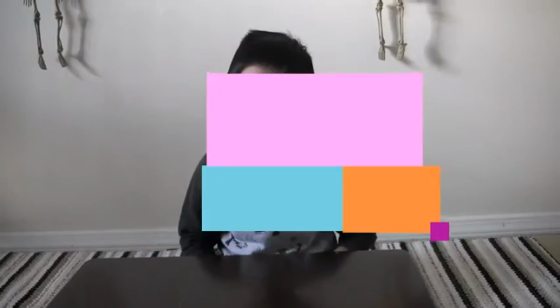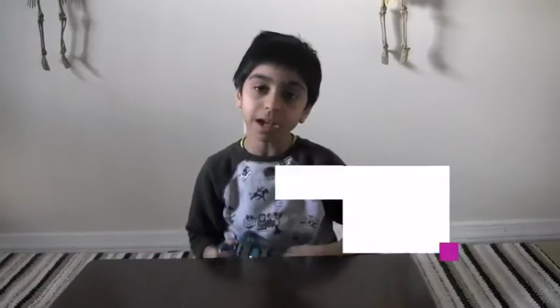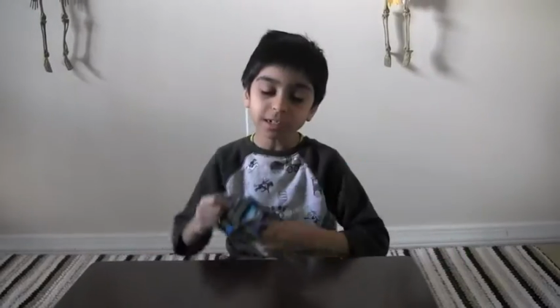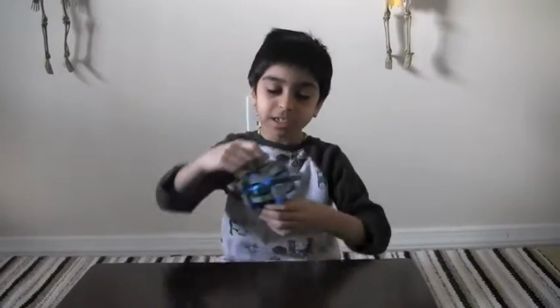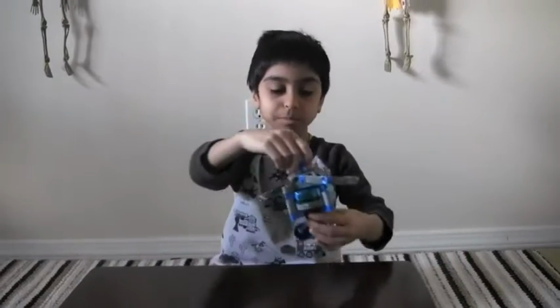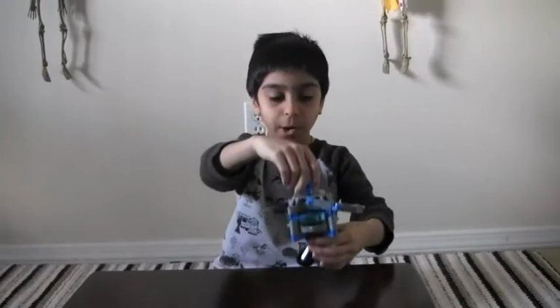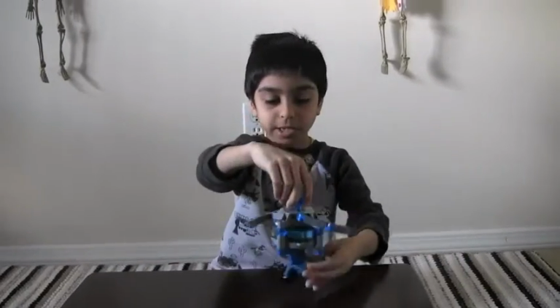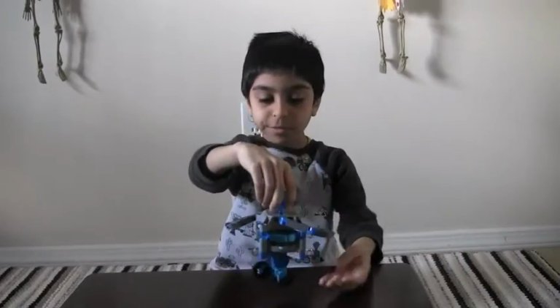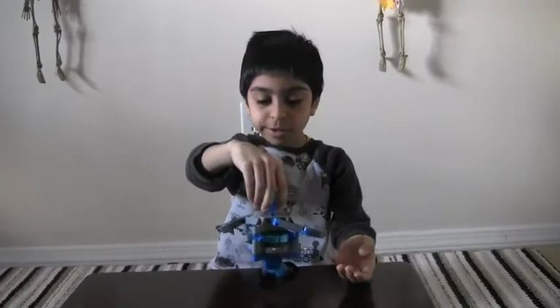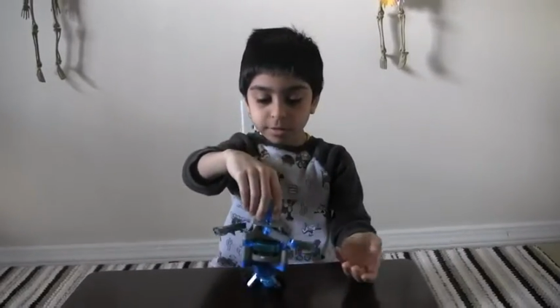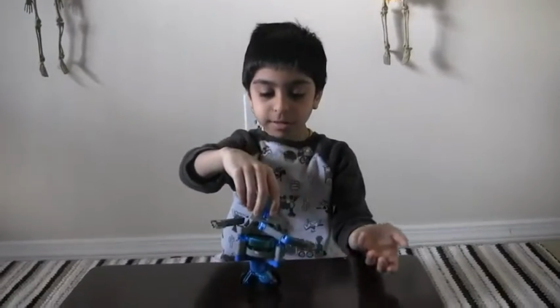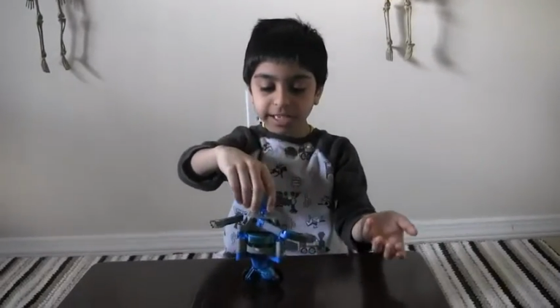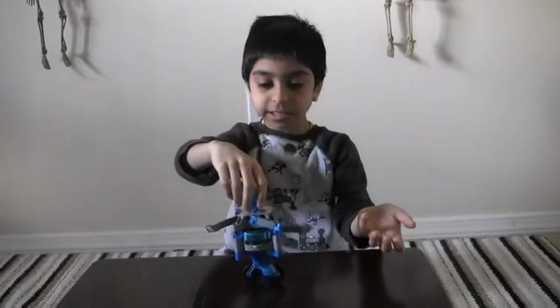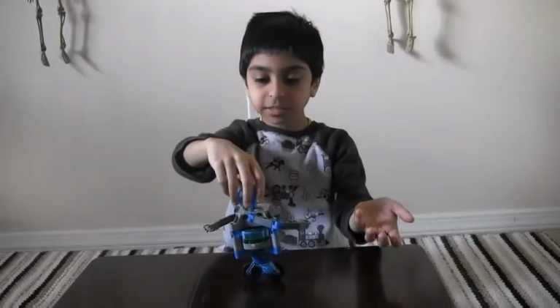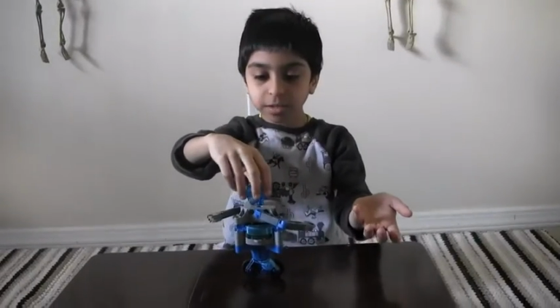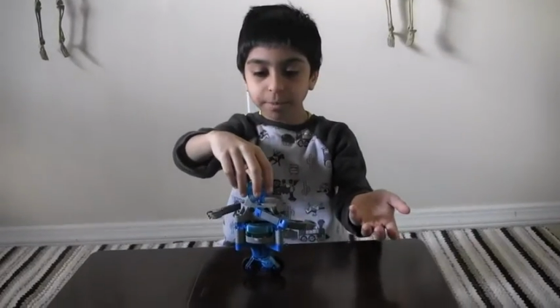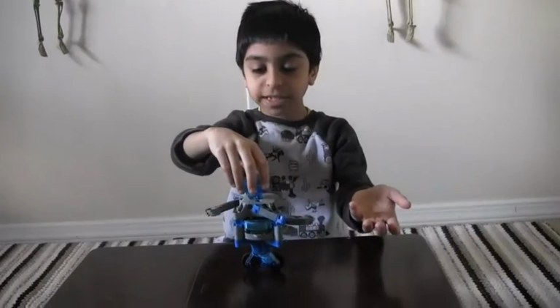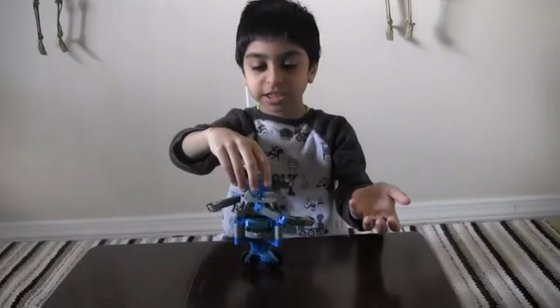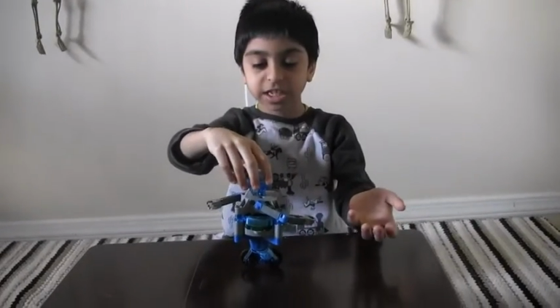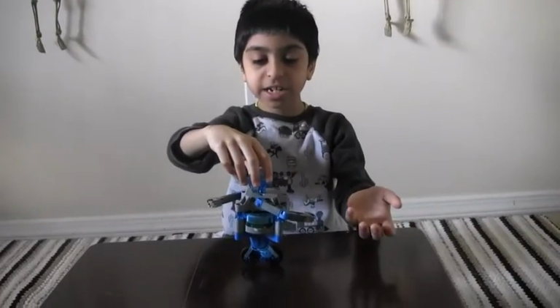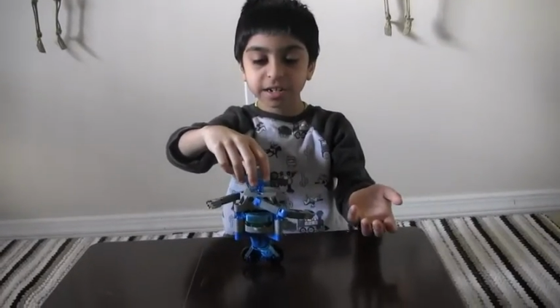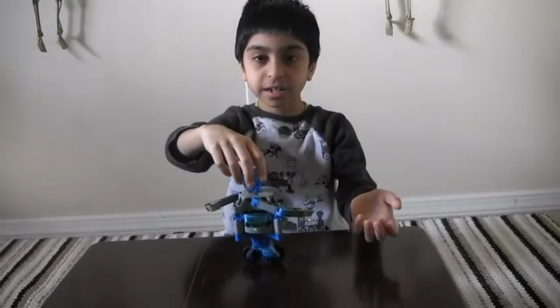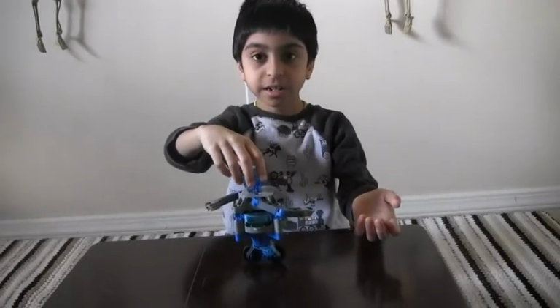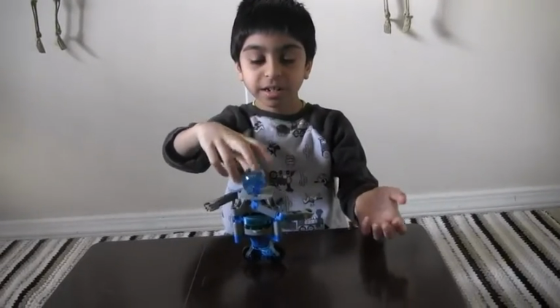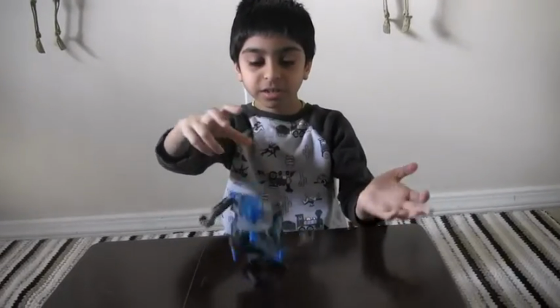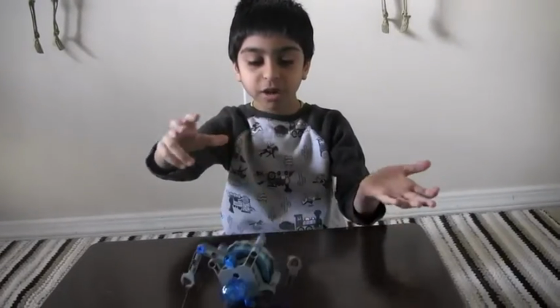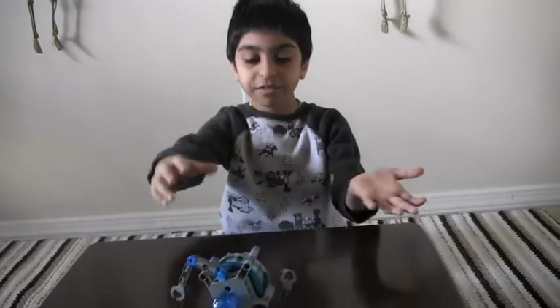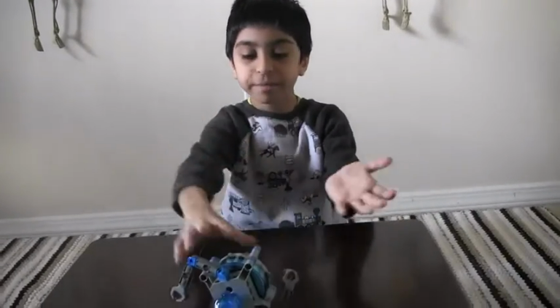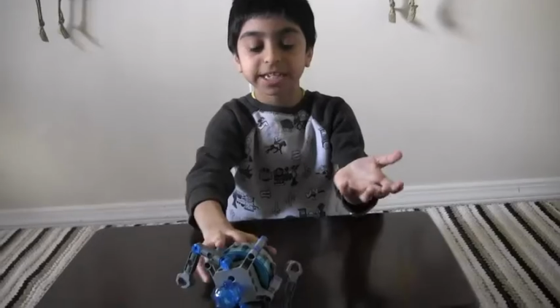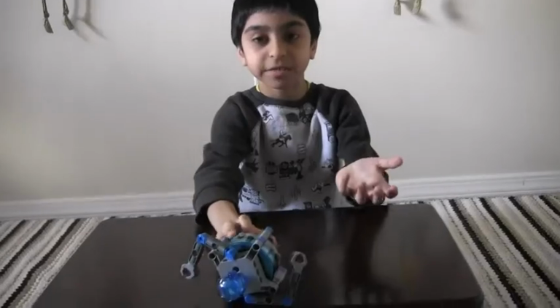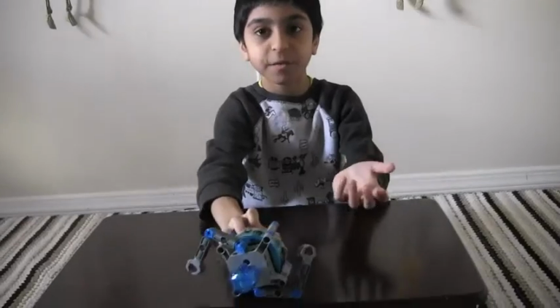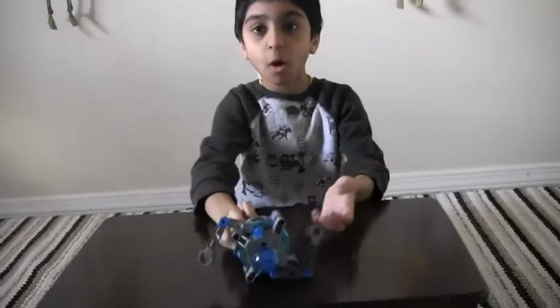So, I've got this box over here, and when I make it stand, gravity makes it fall.